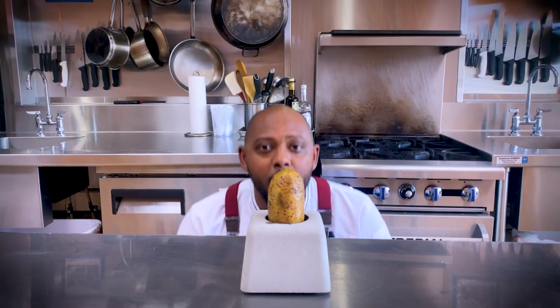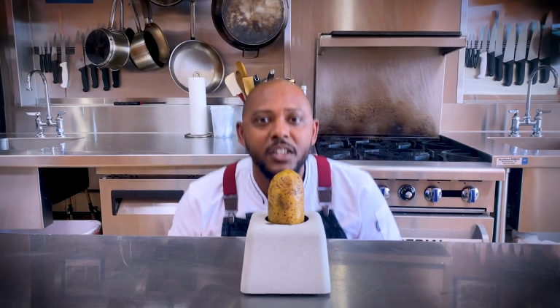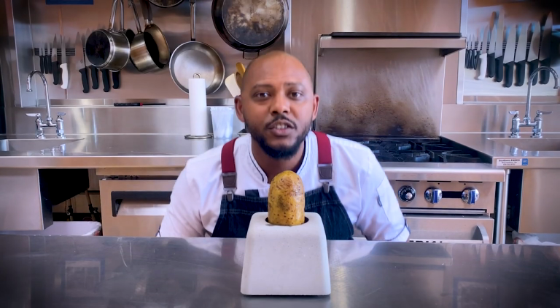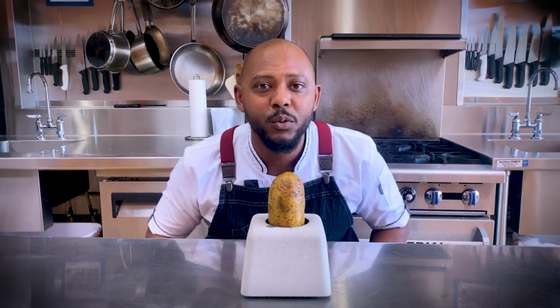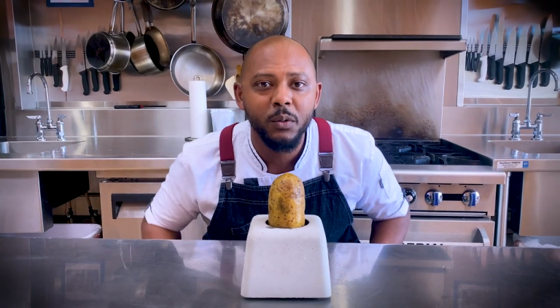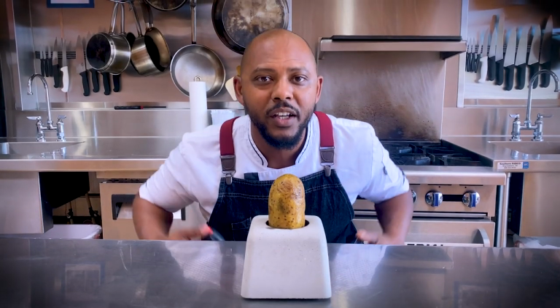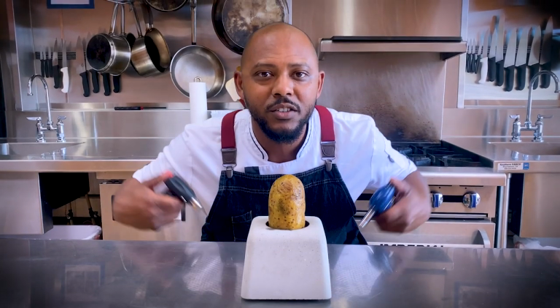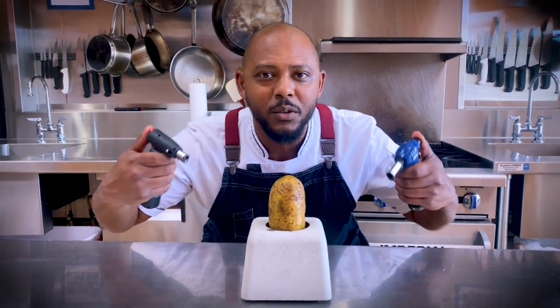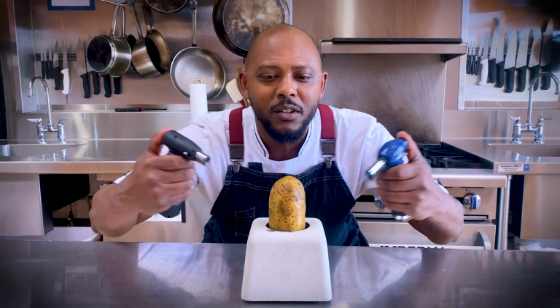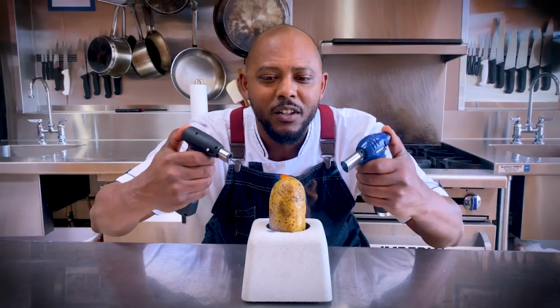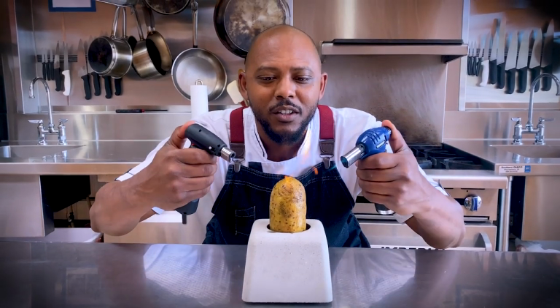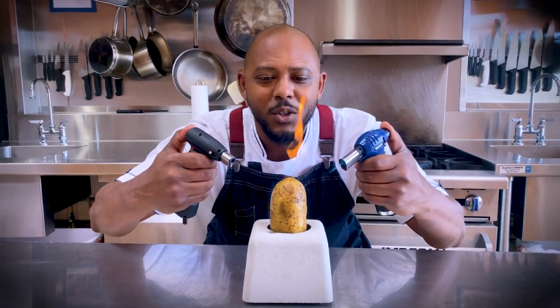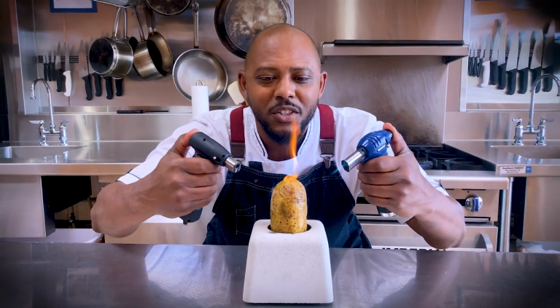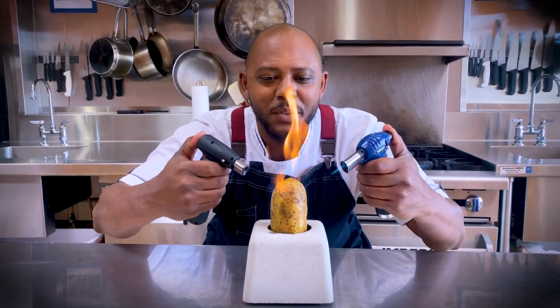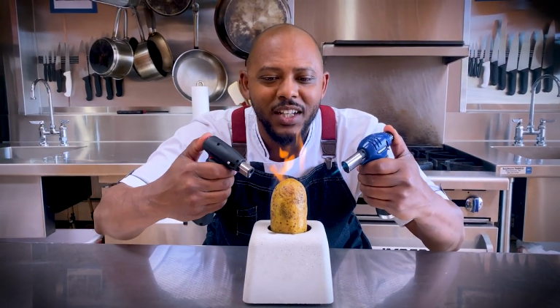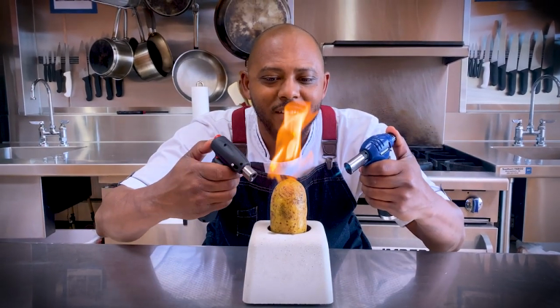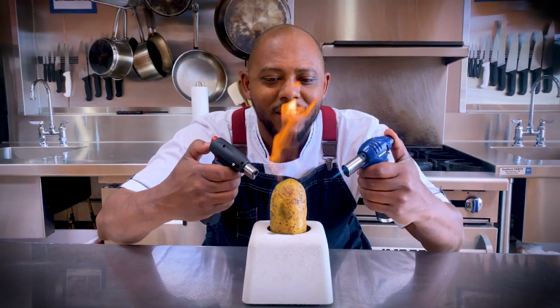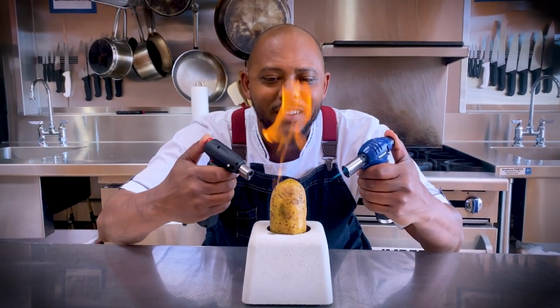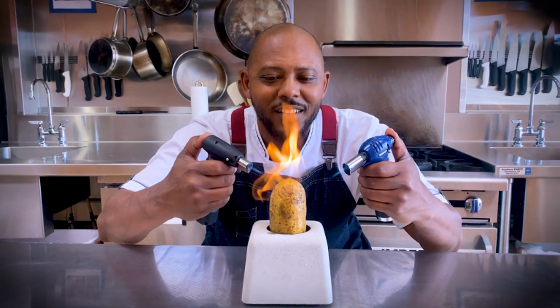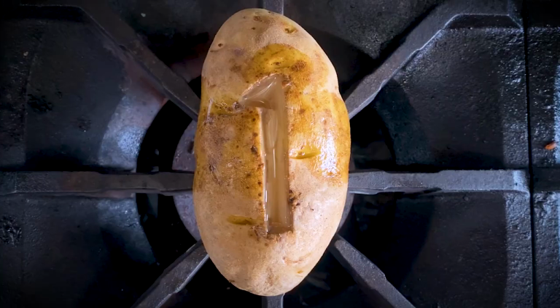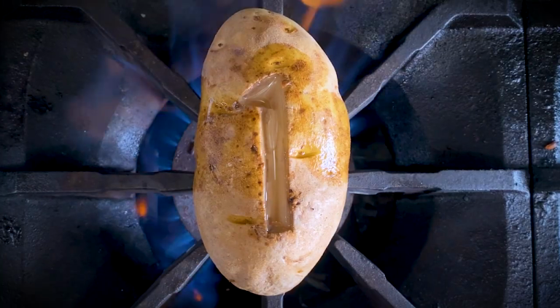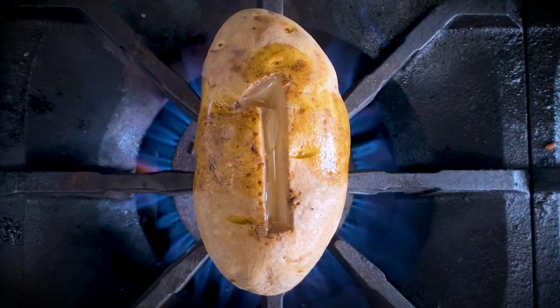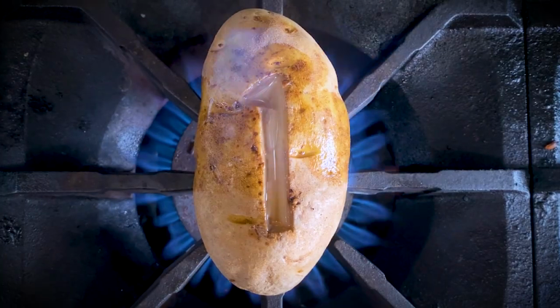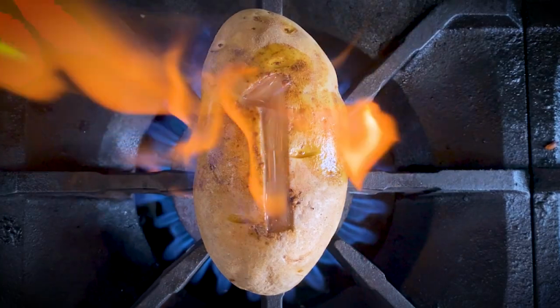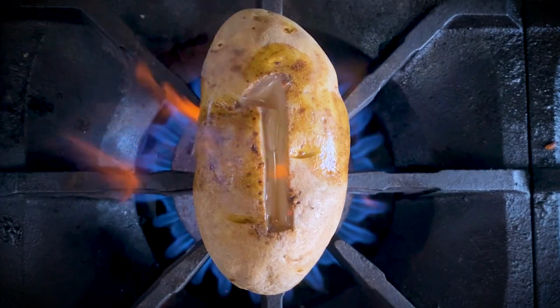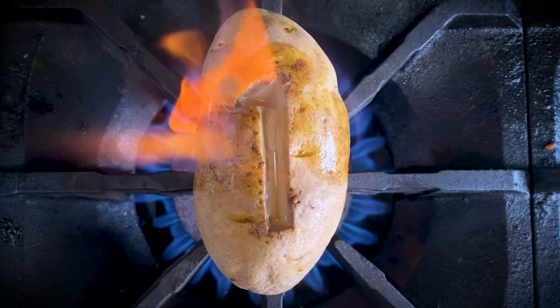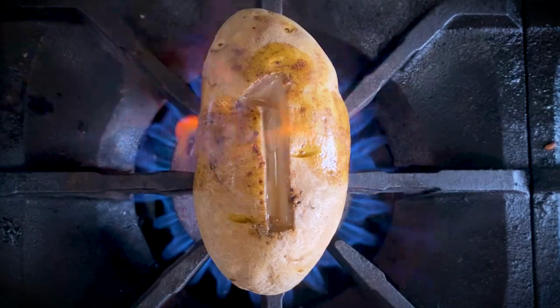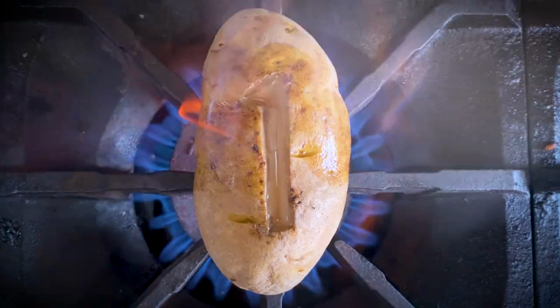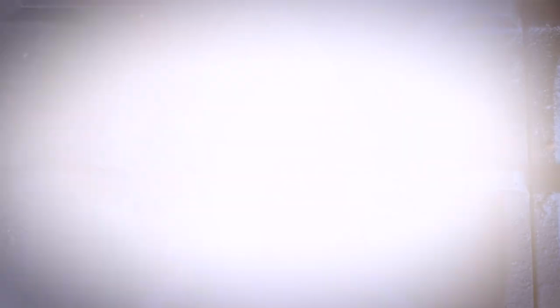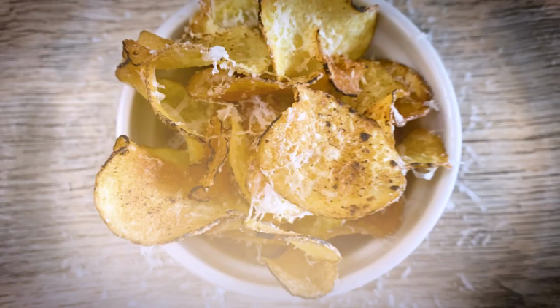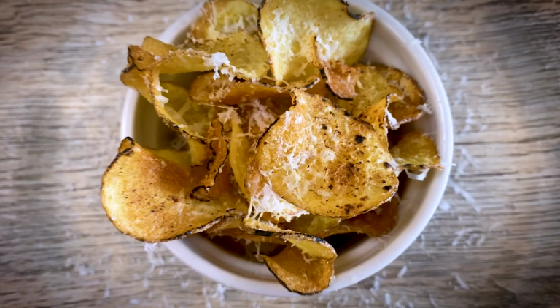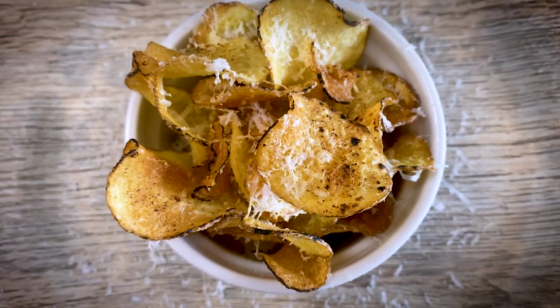I'm going to teach you three ways to torch a potato. Number one: potato chips.